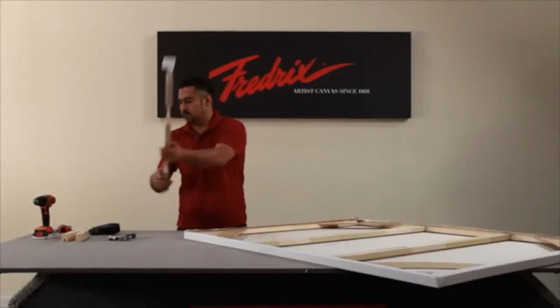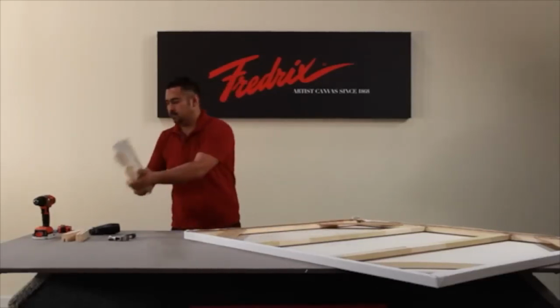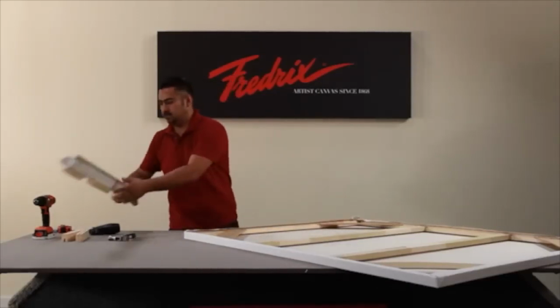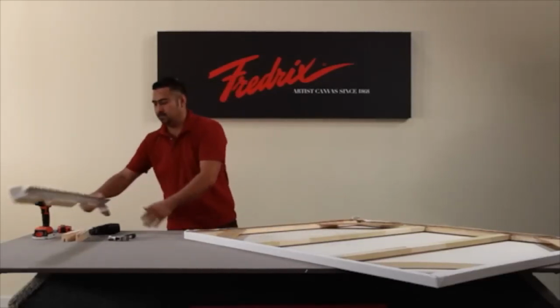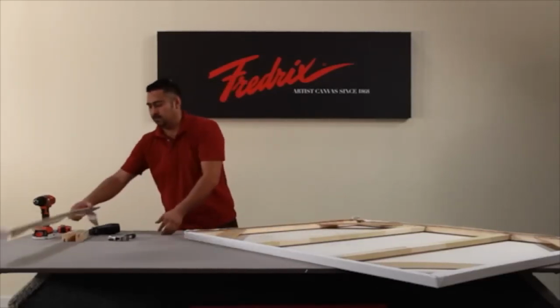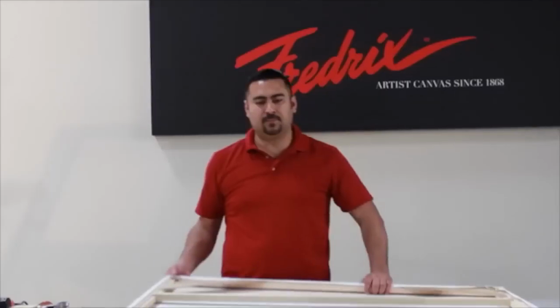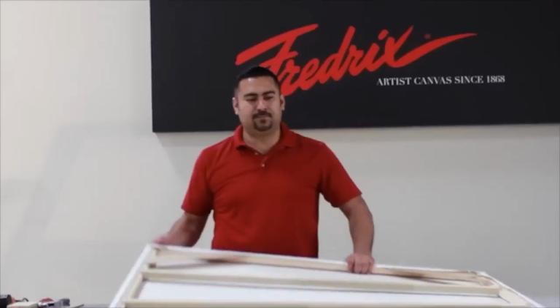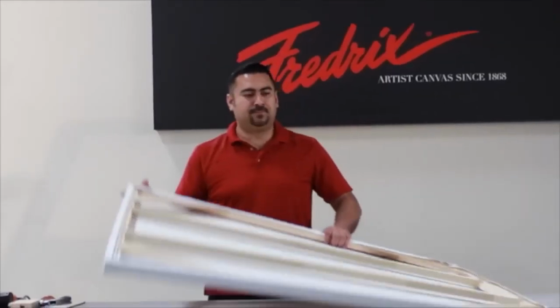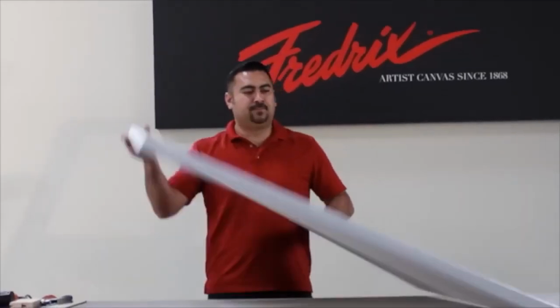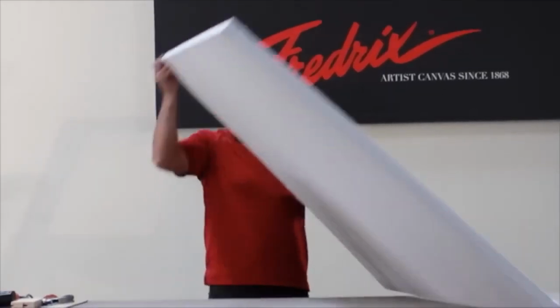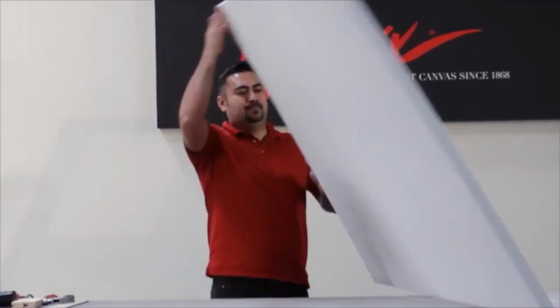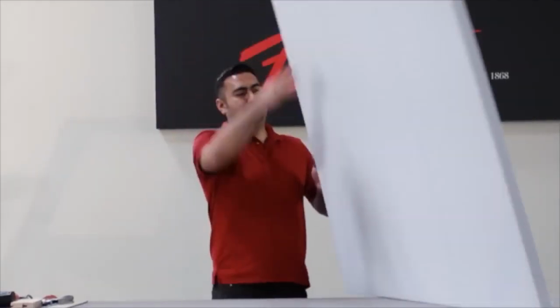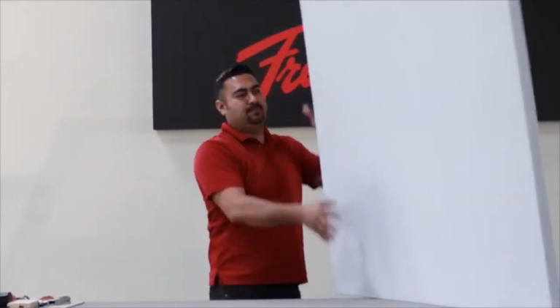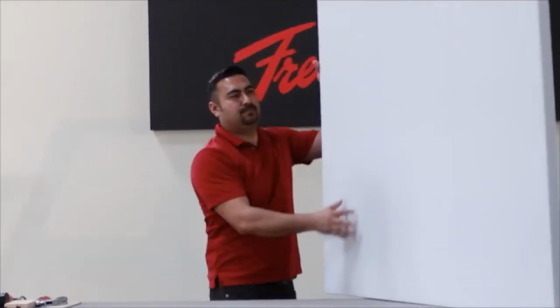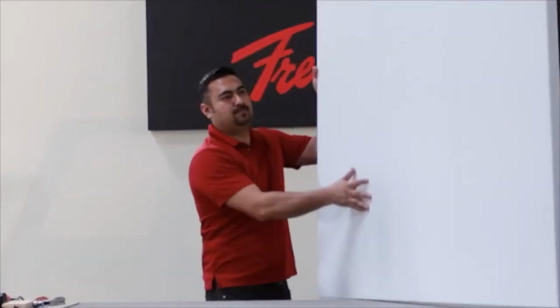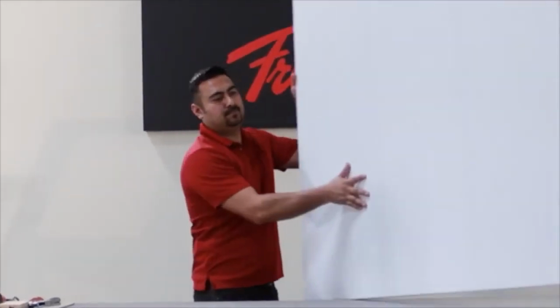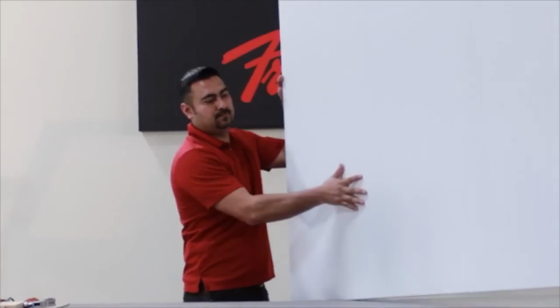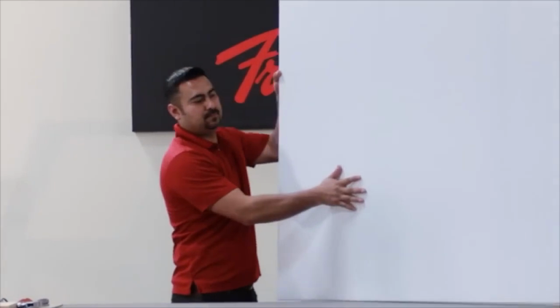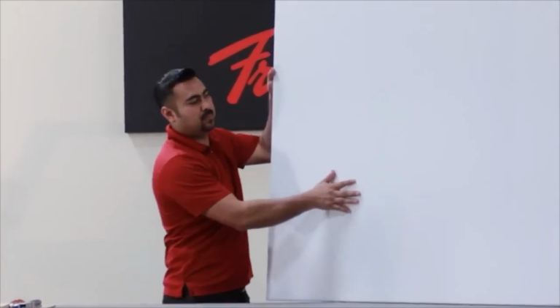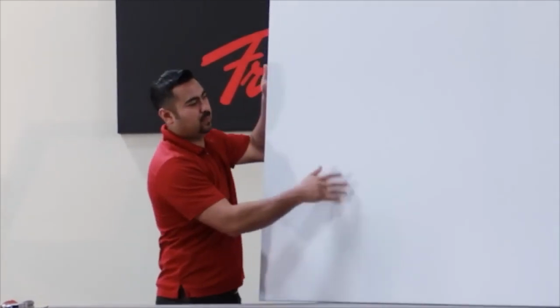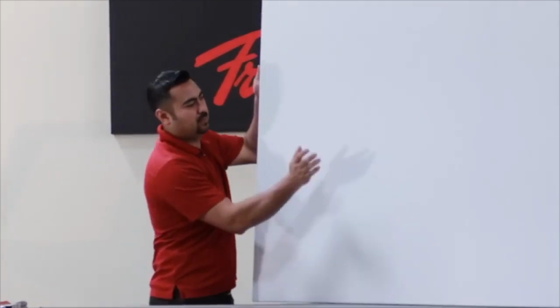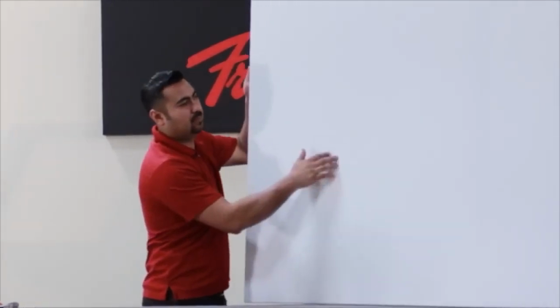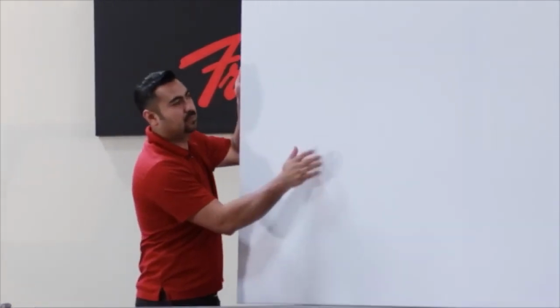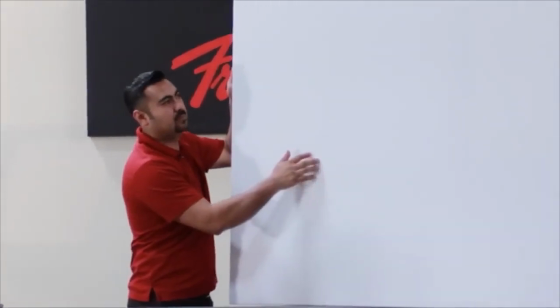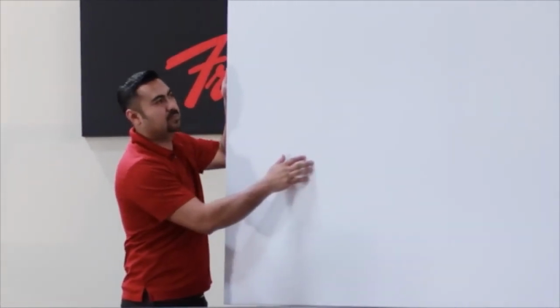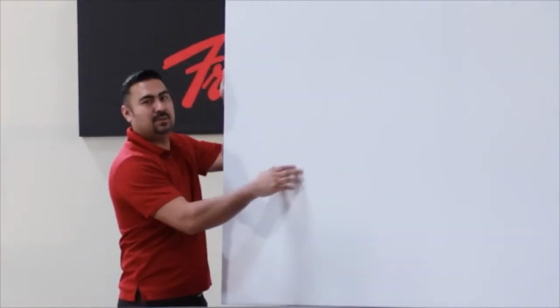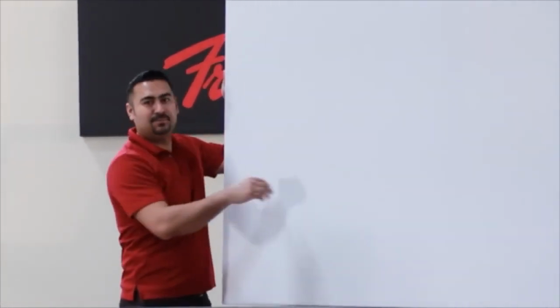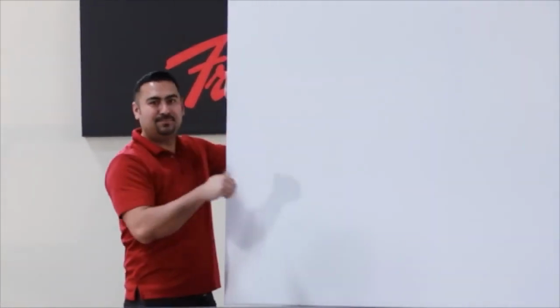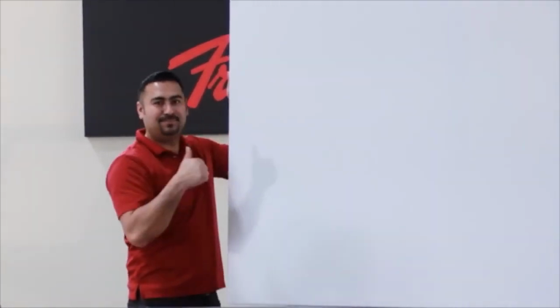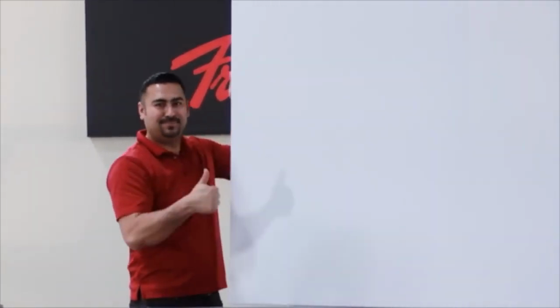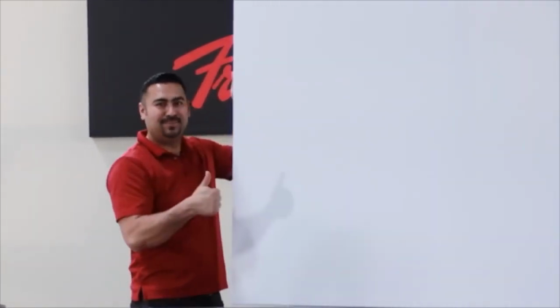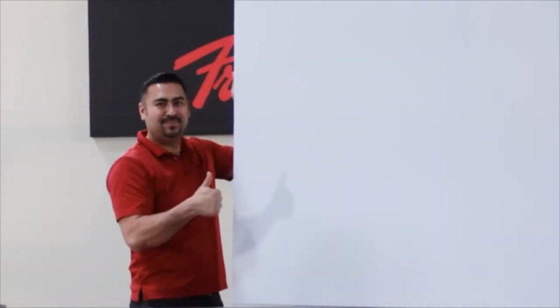Congratulations! You've just assembled your Pro Series Stretch It Yourself Kit by Fredericks.